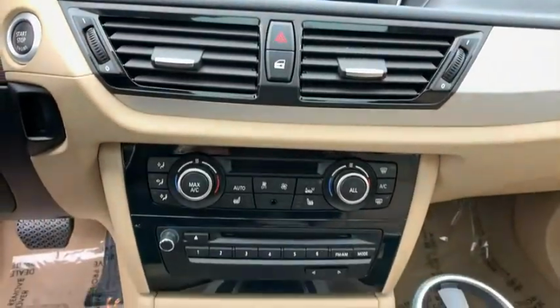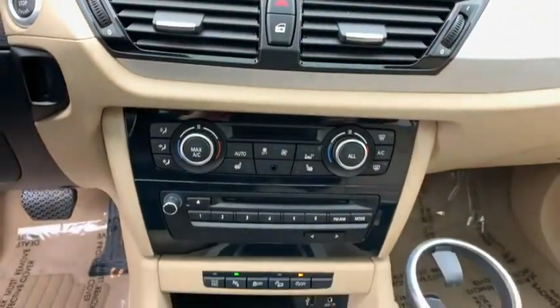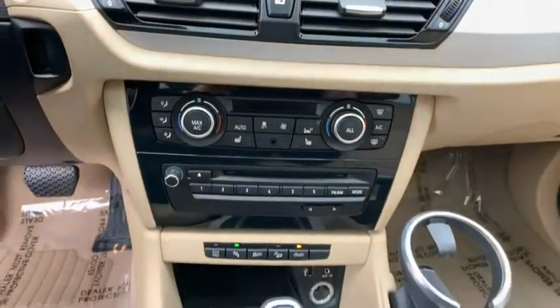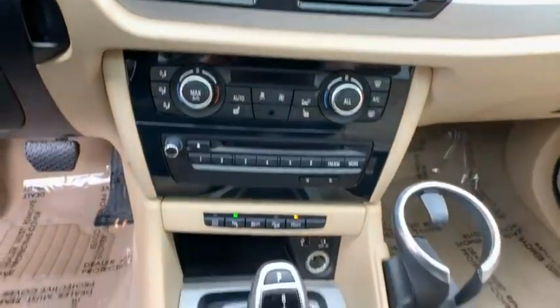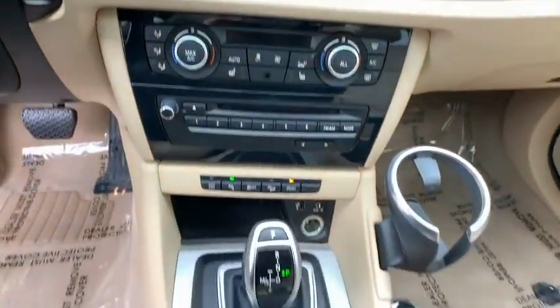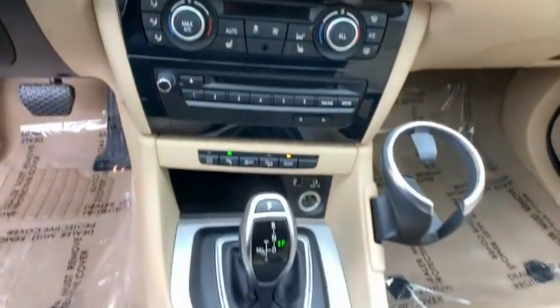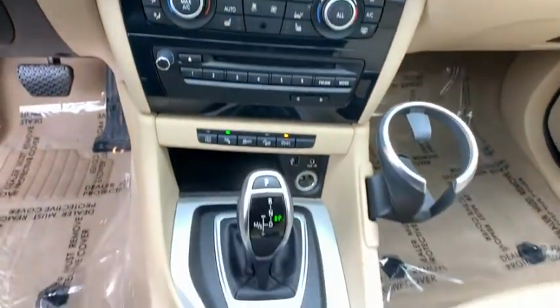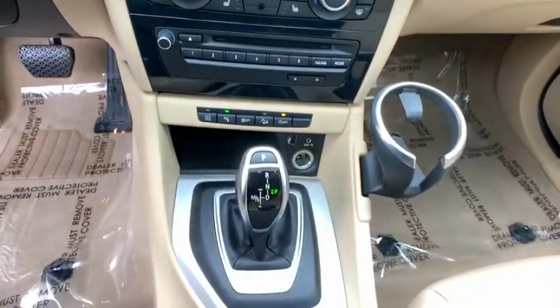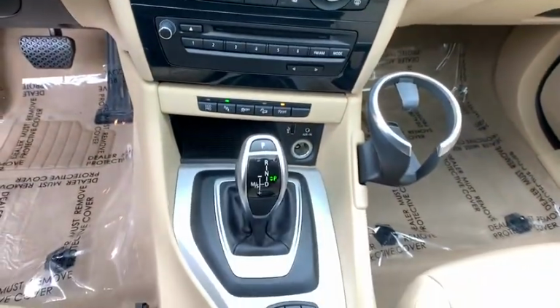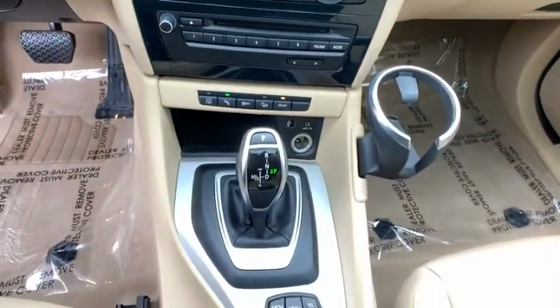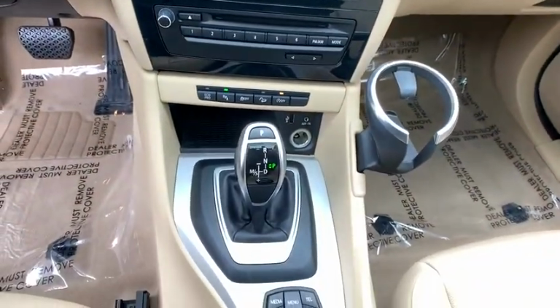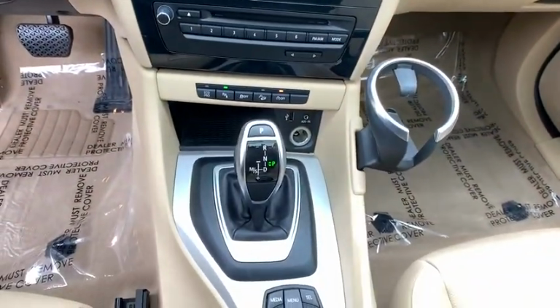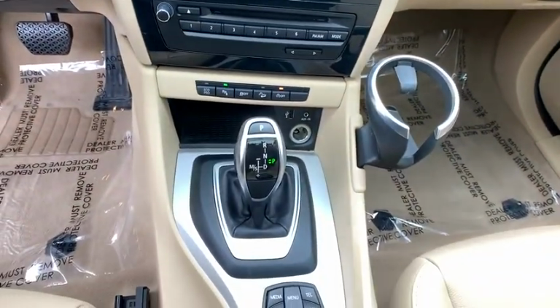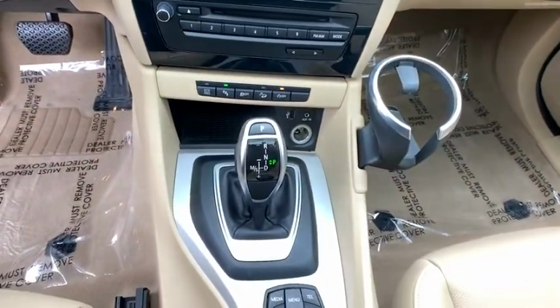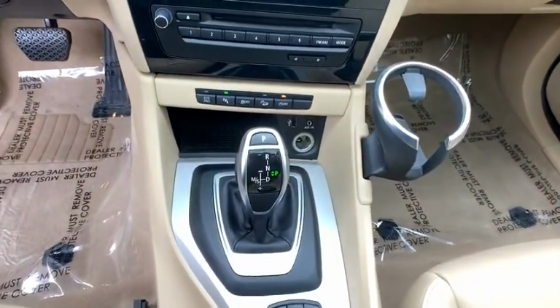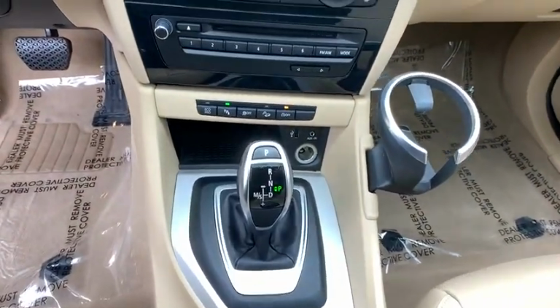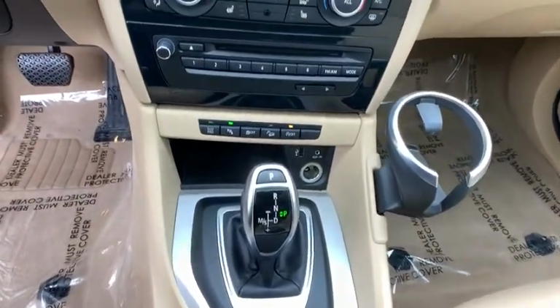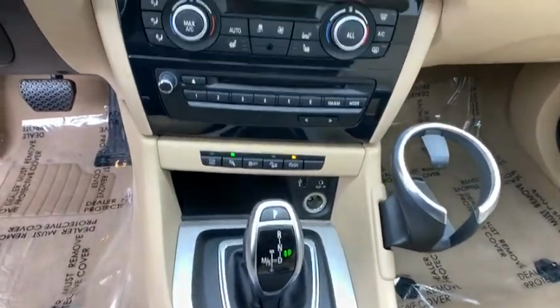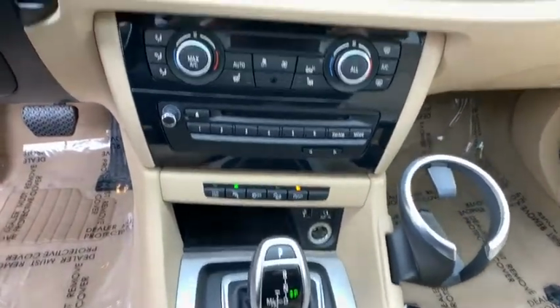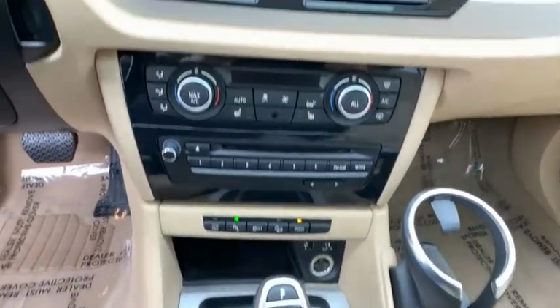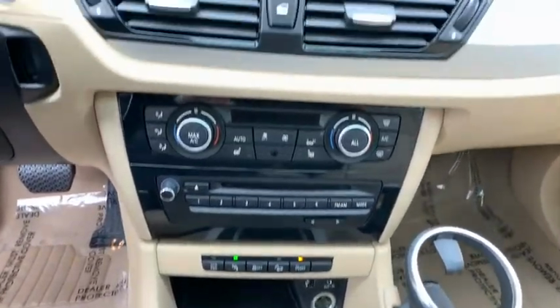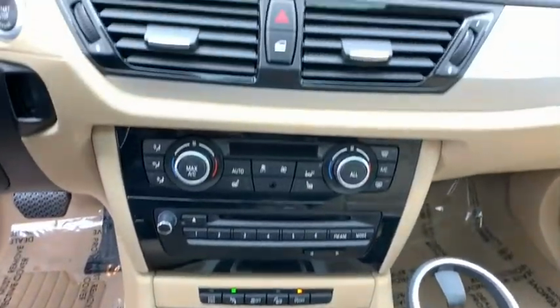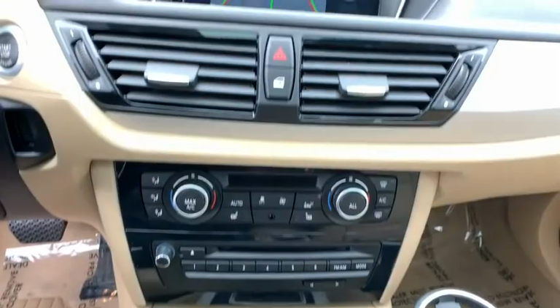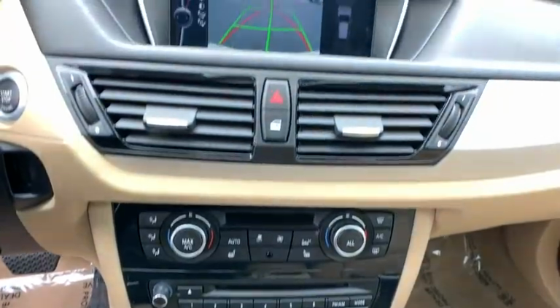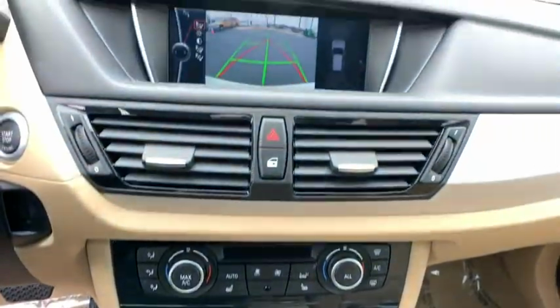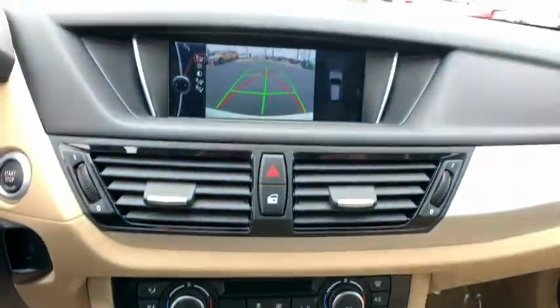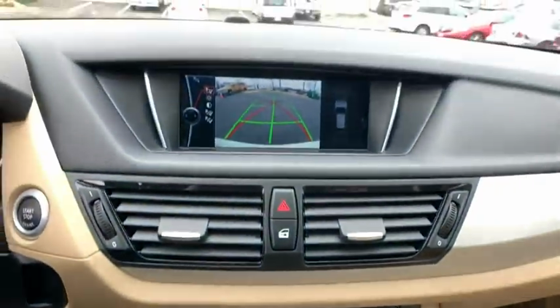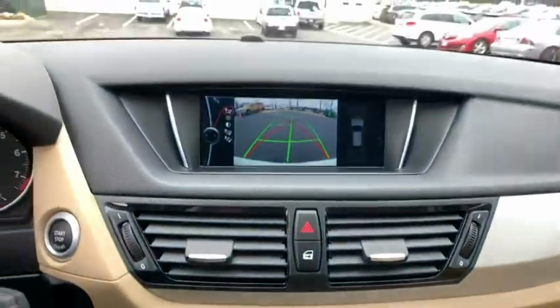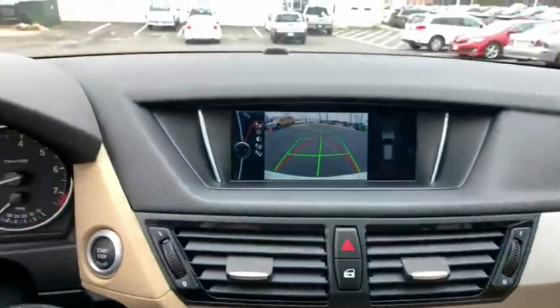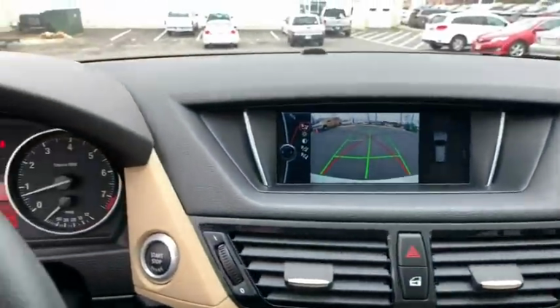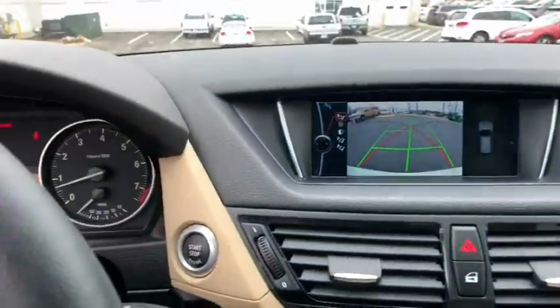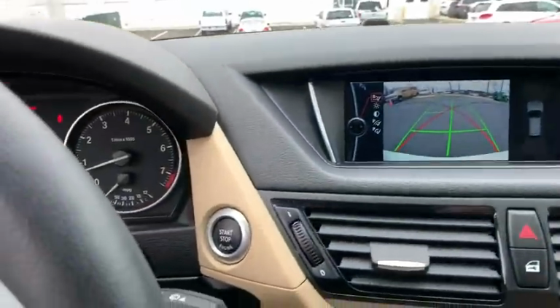Remote keyless entry, tachometer, tilt steering wheel, driver vanity mirror, front bucket seats.